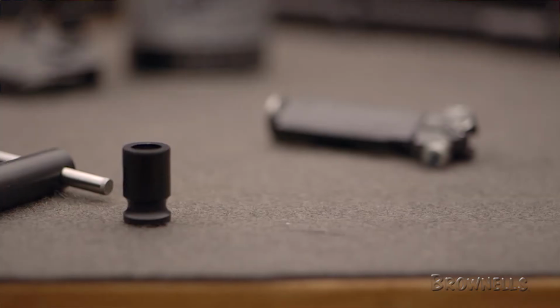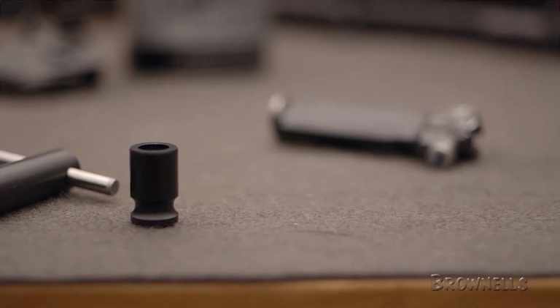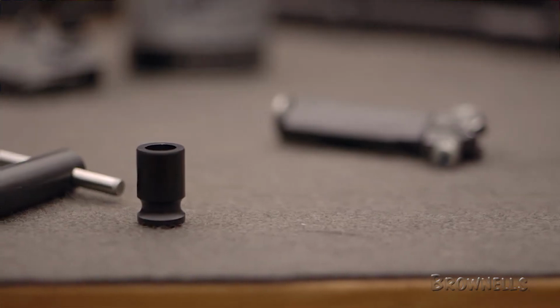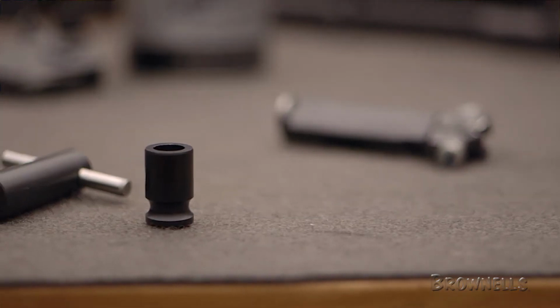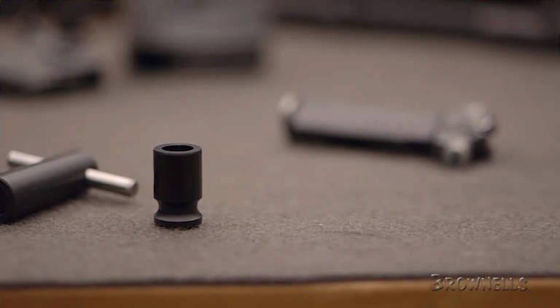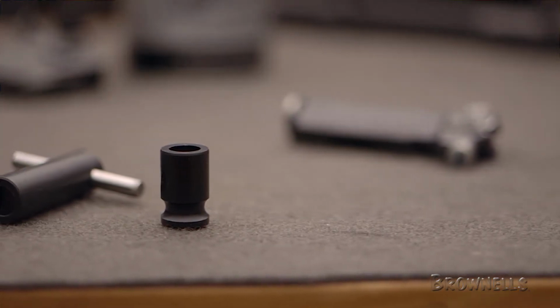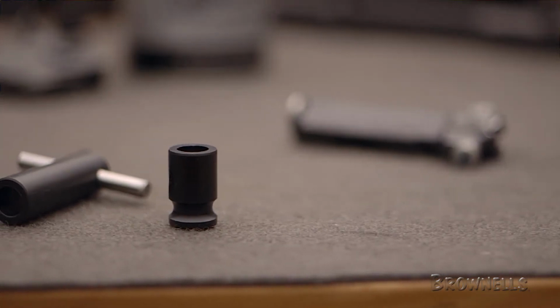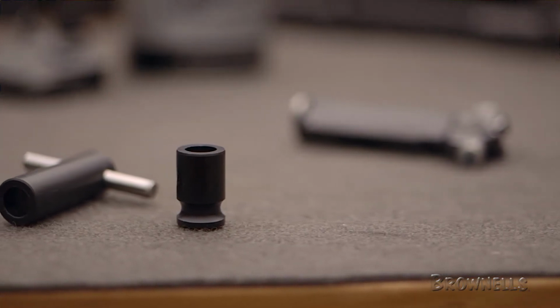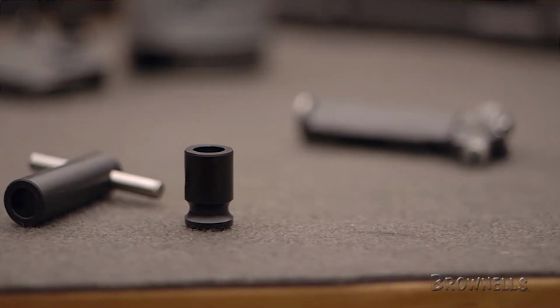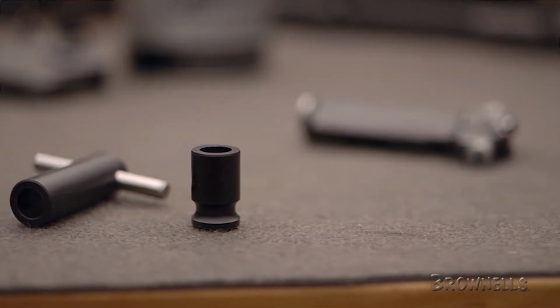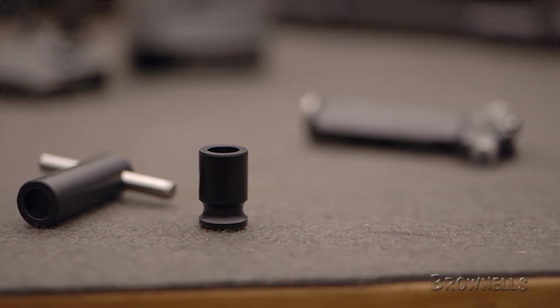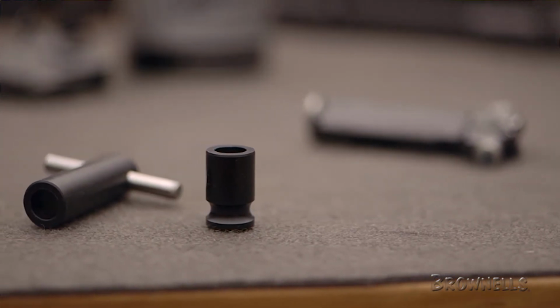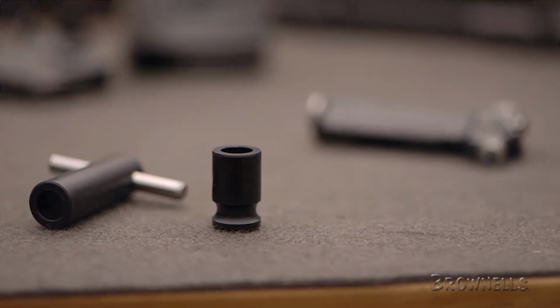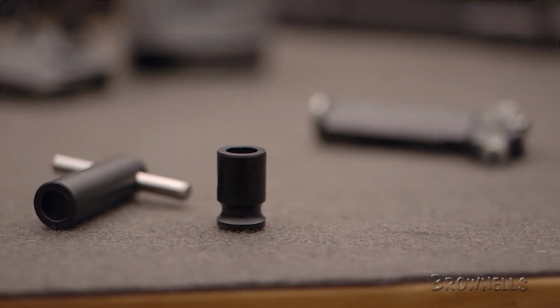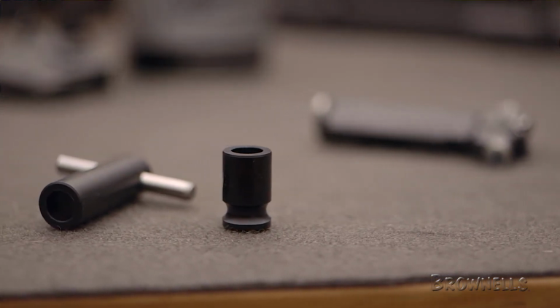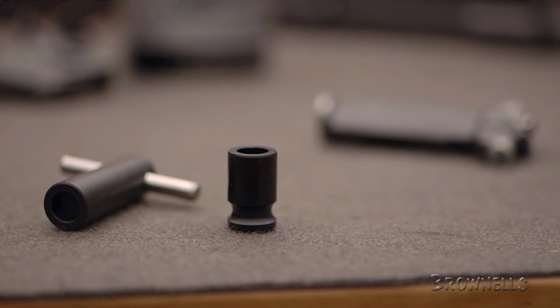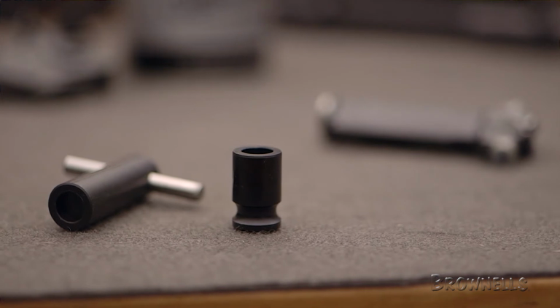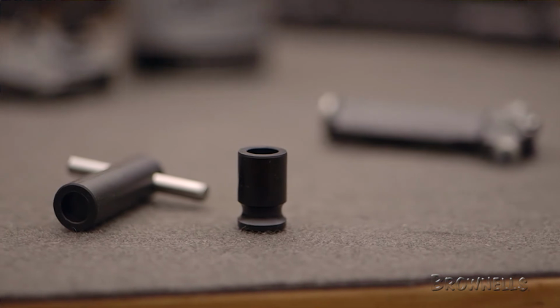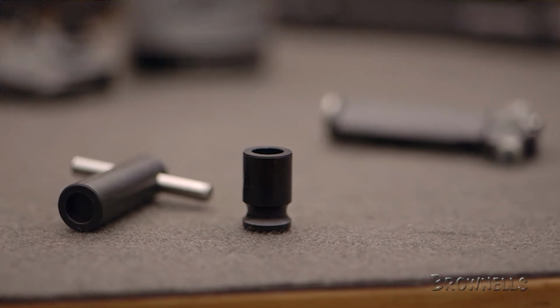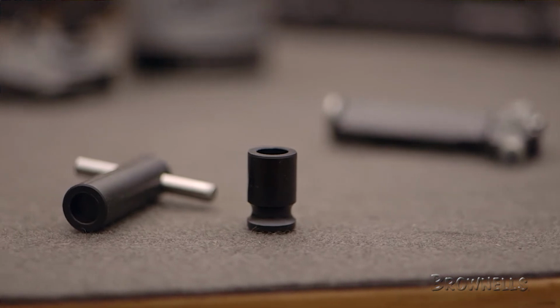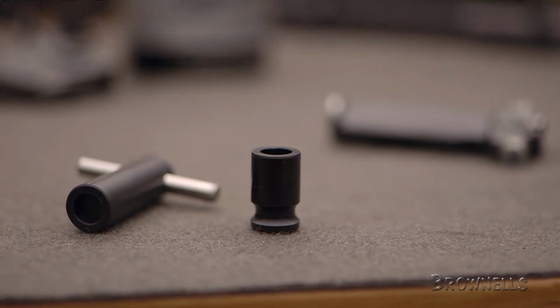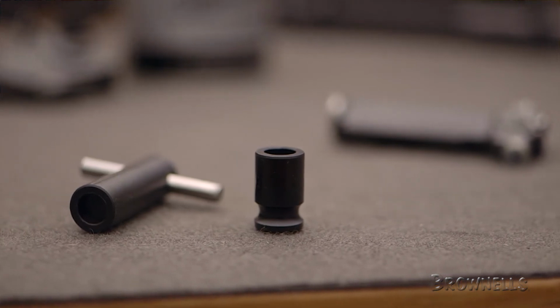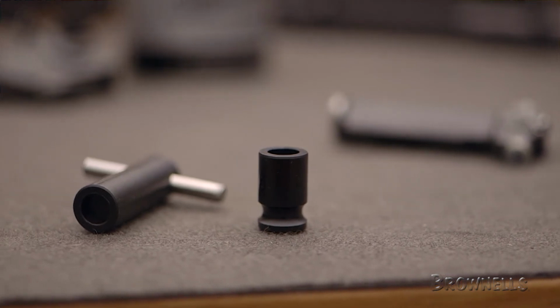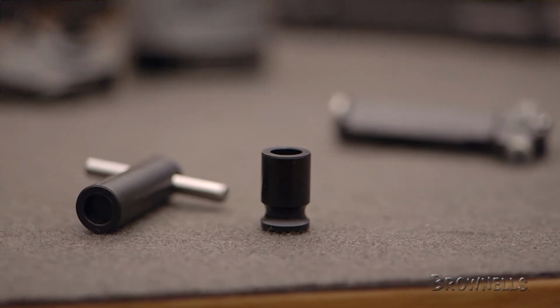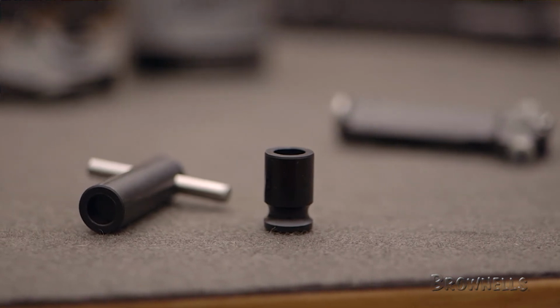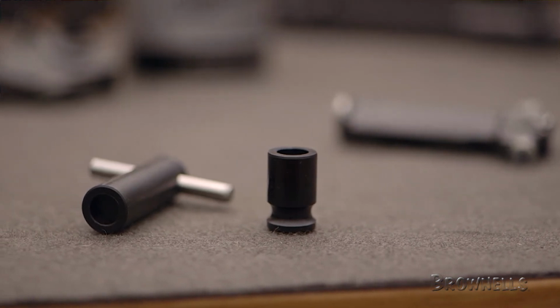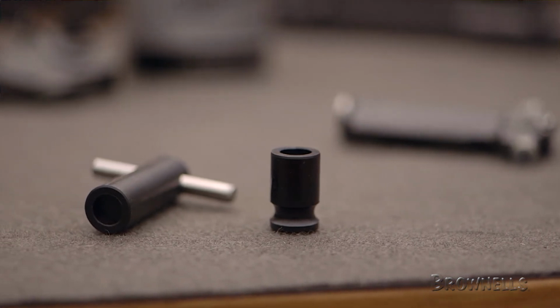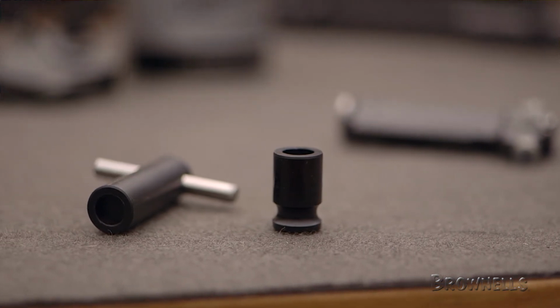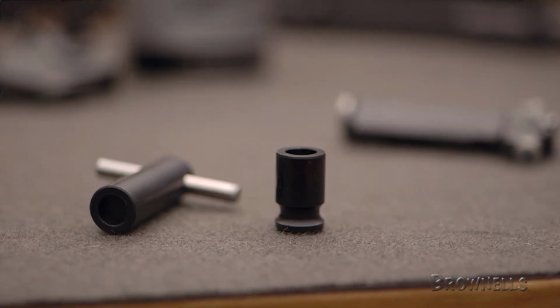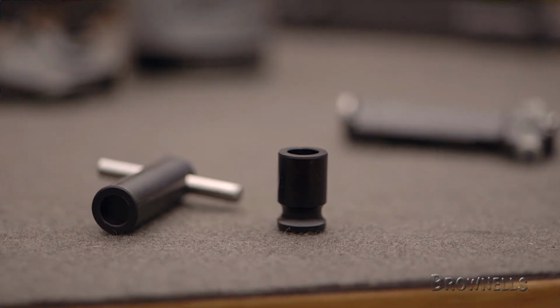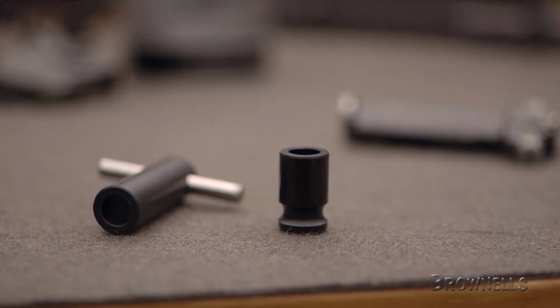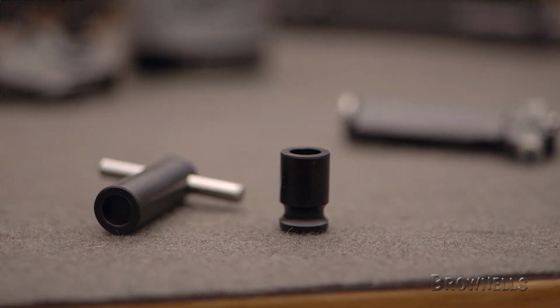It's available in two versions: one with a T-handle for high-volume work, and the other without for convenient storage in the buttstock of your rifle.